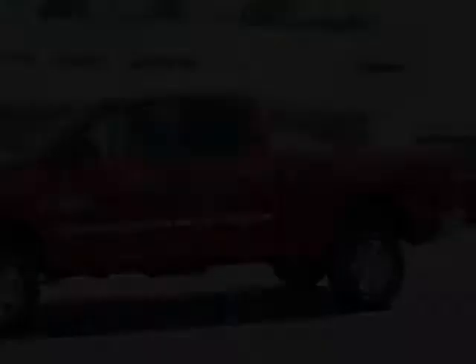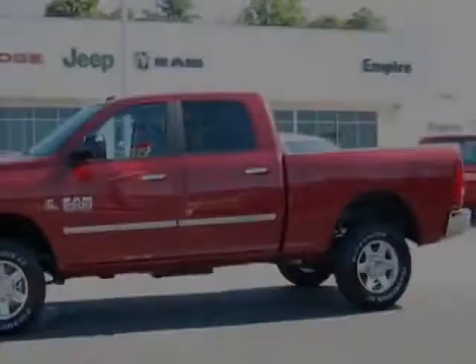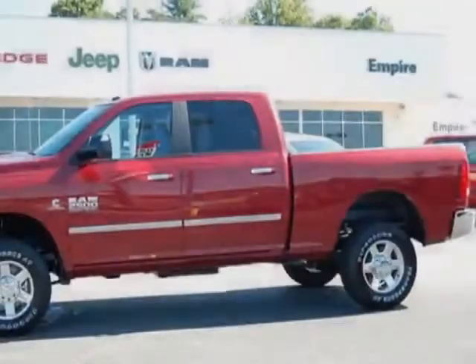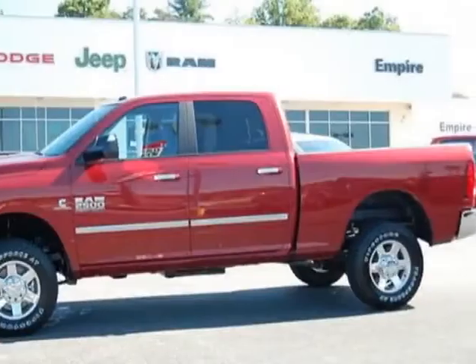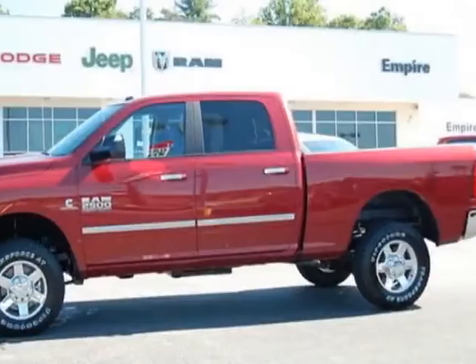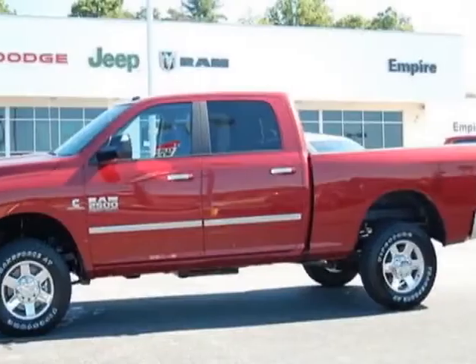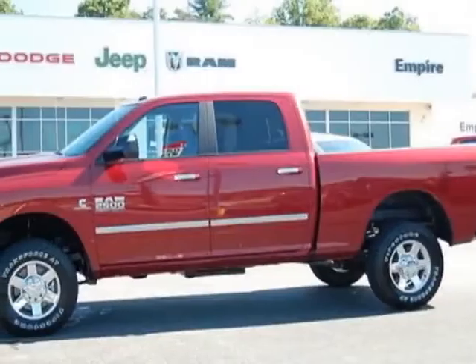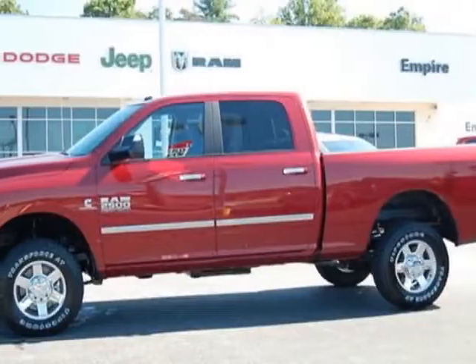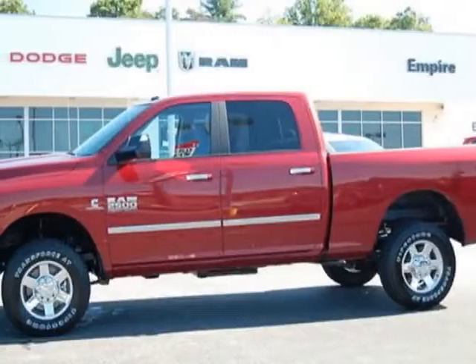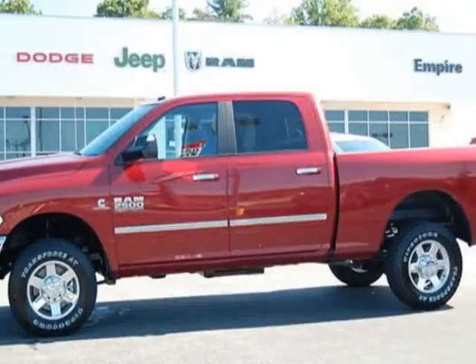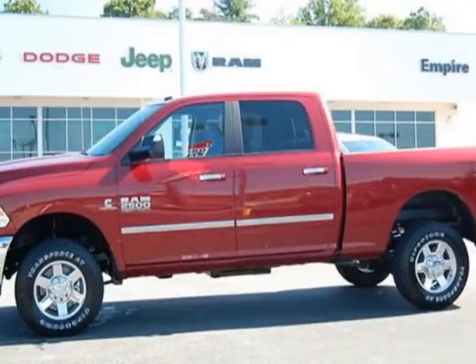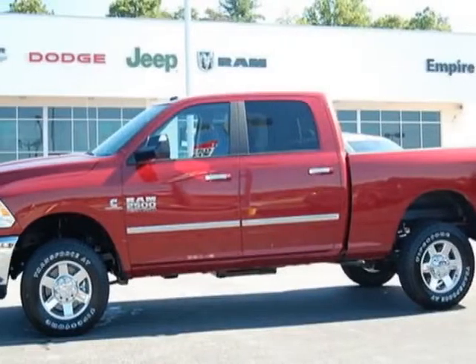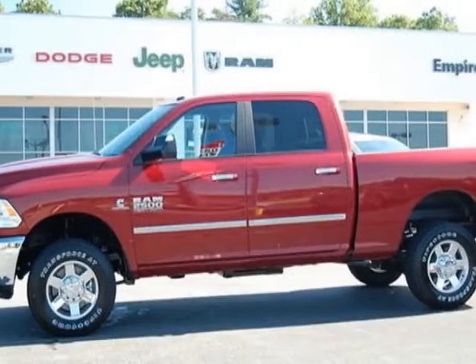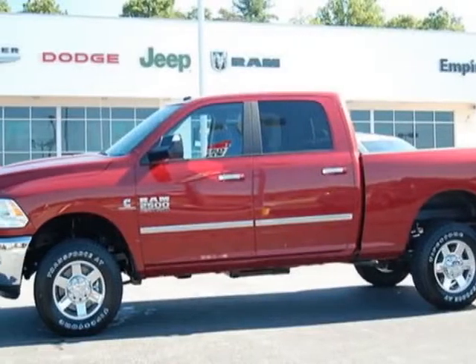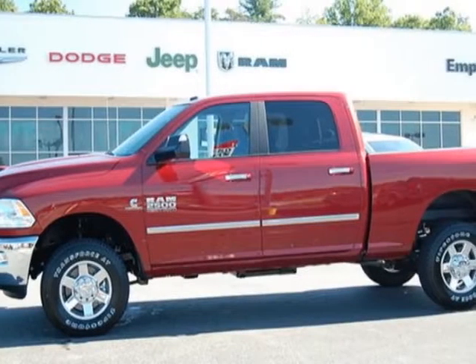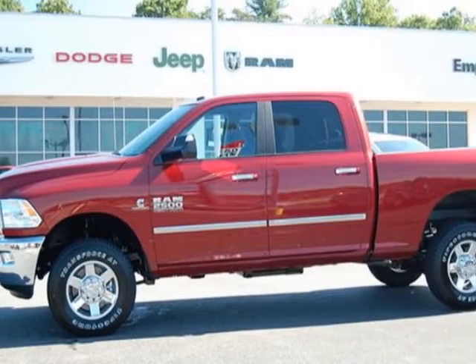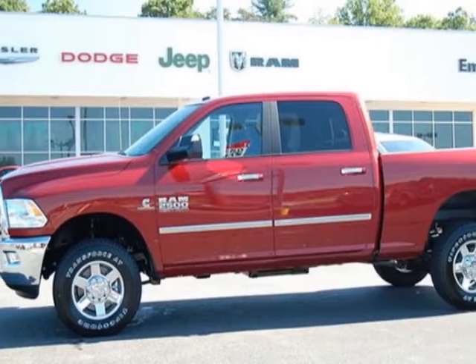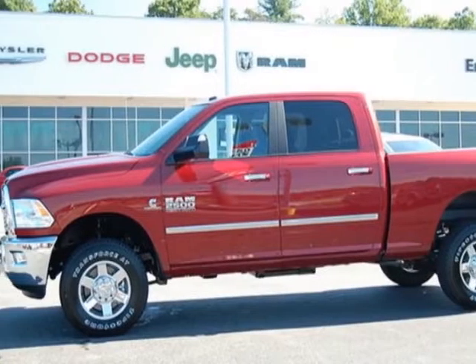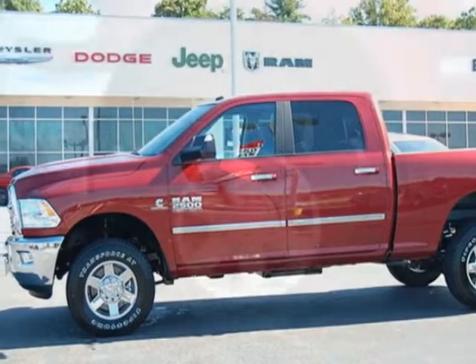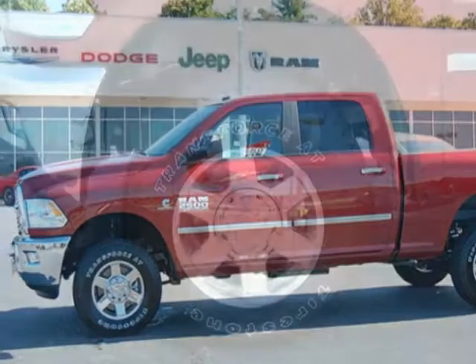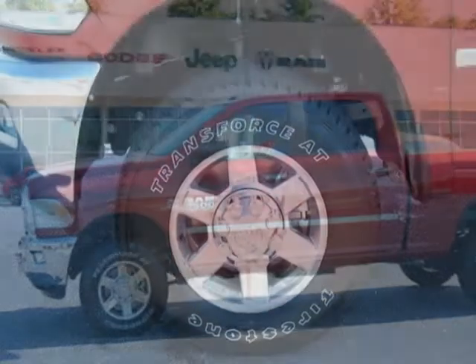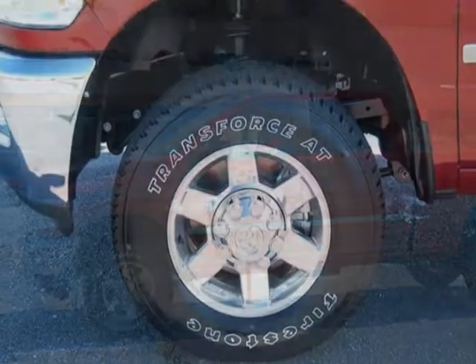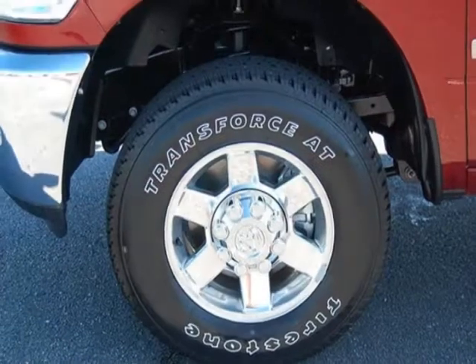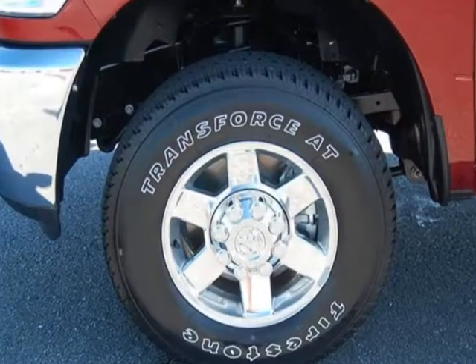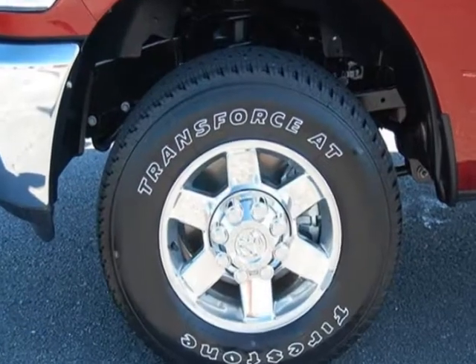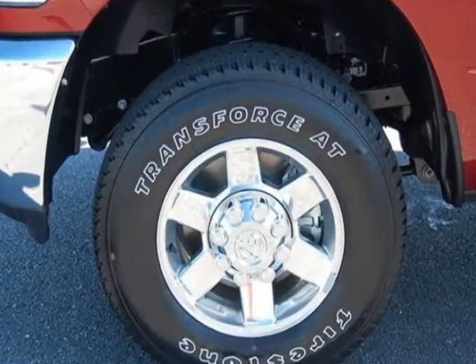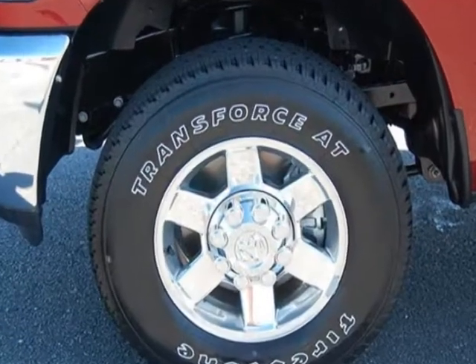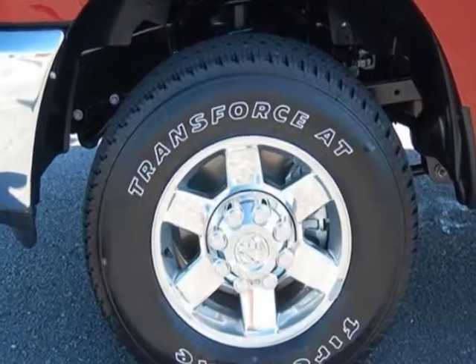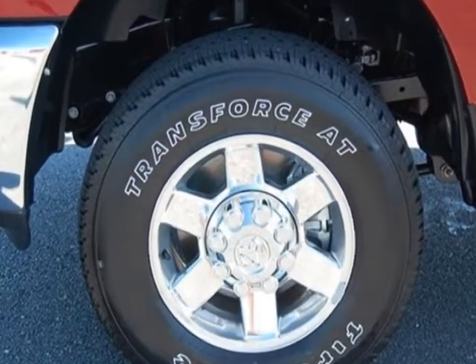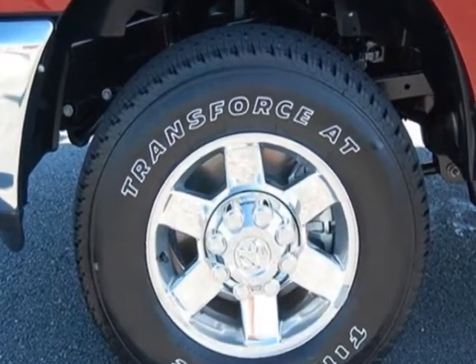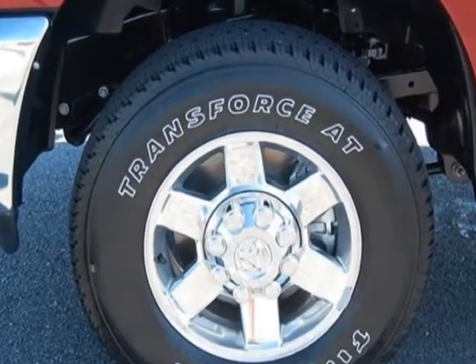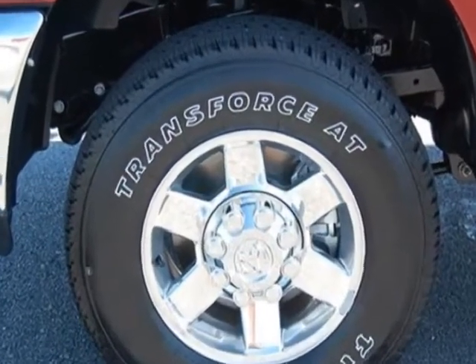Look at this new 2013 Ram 2500. For your protection, this vehicle has a full factory warranty.